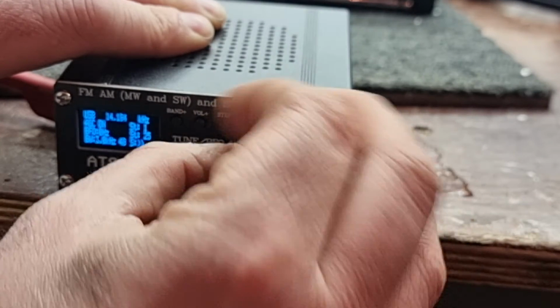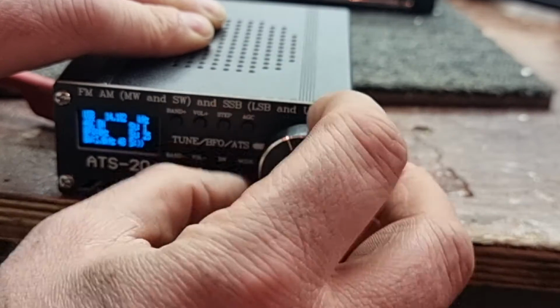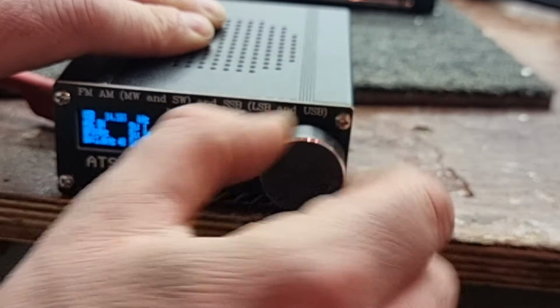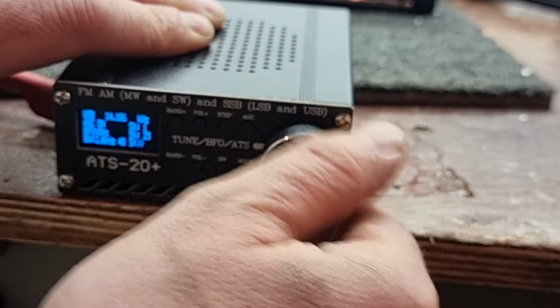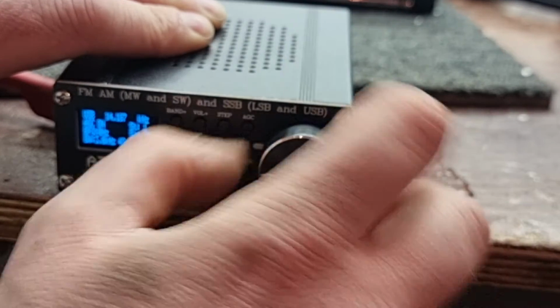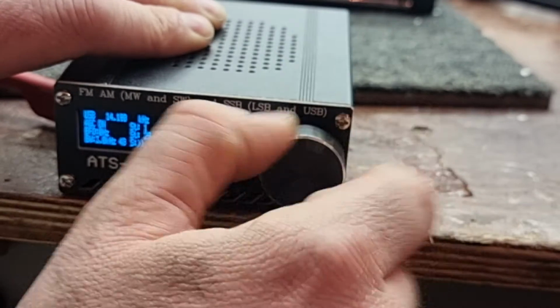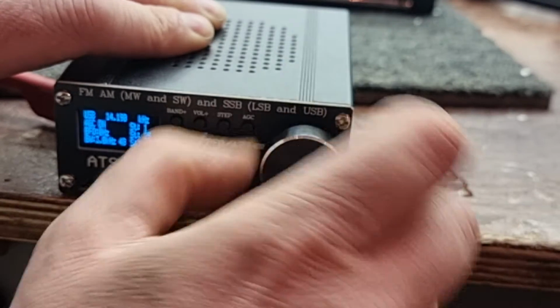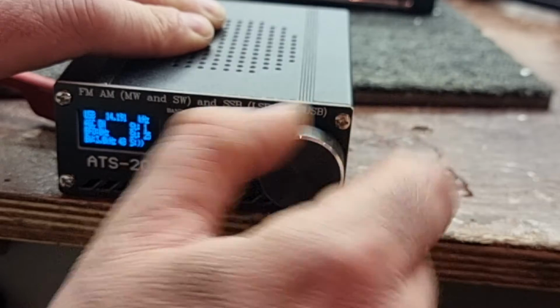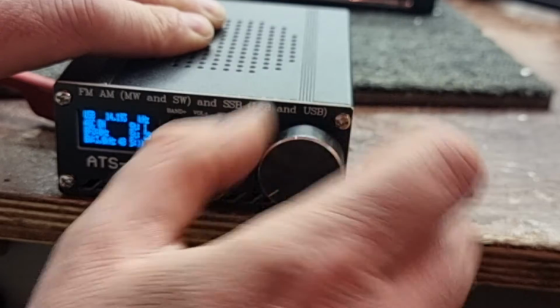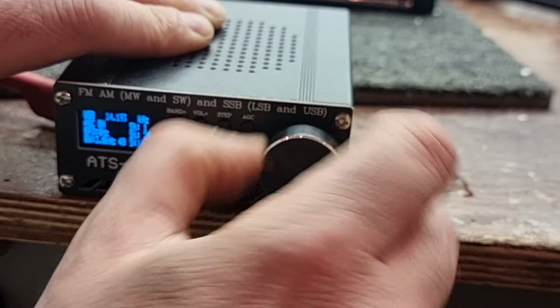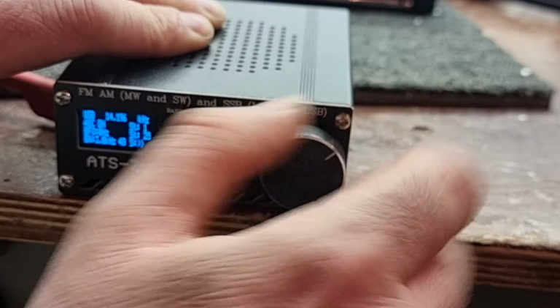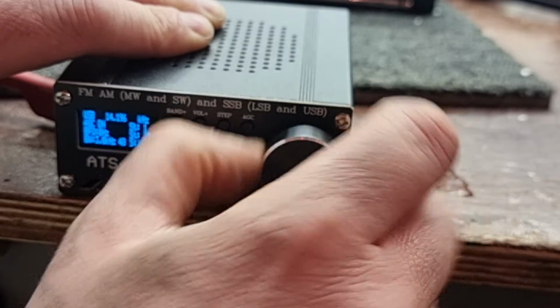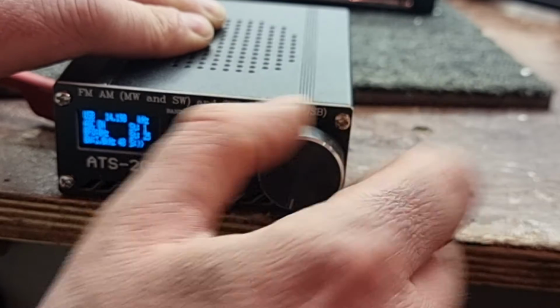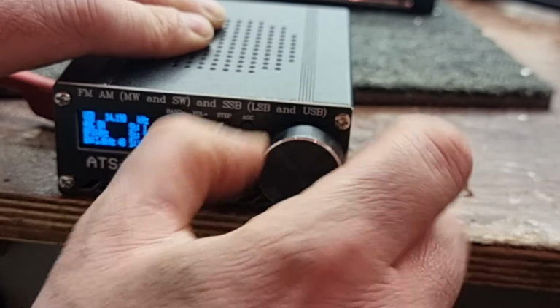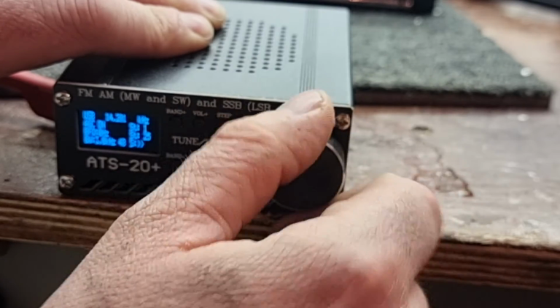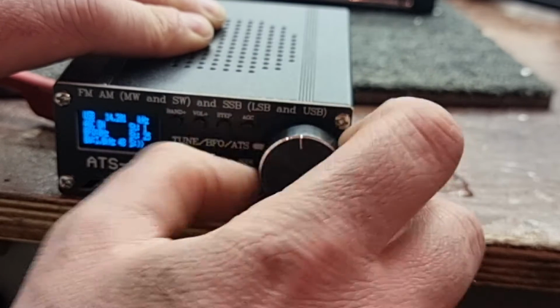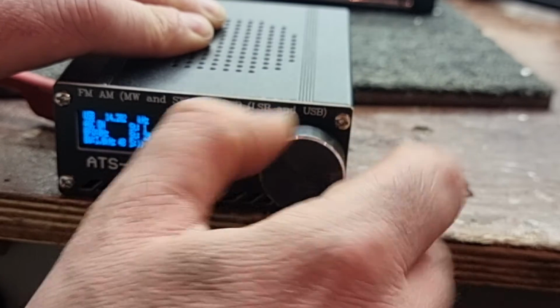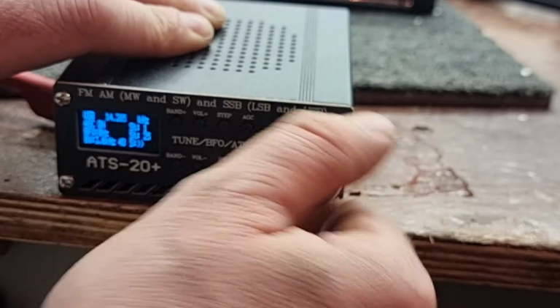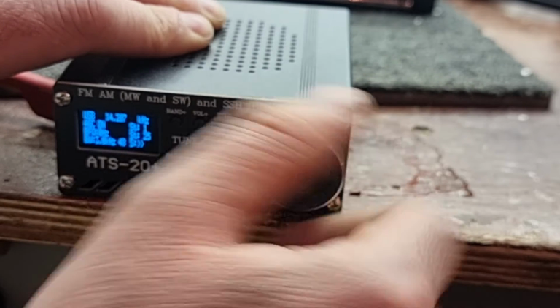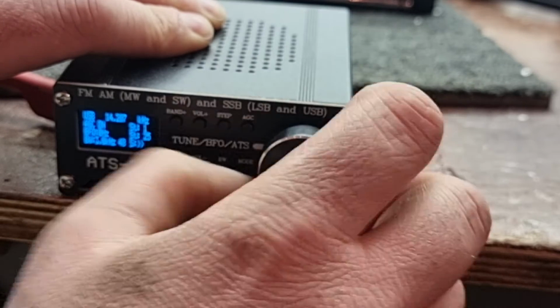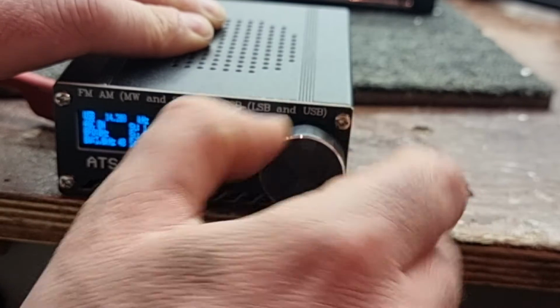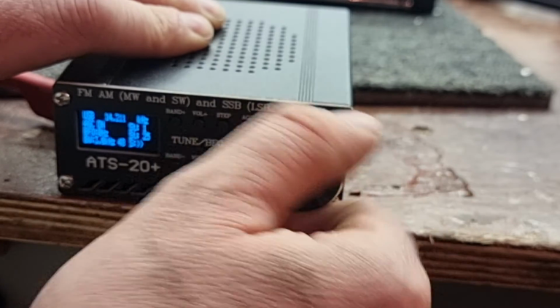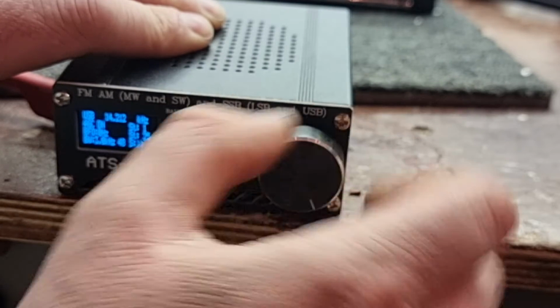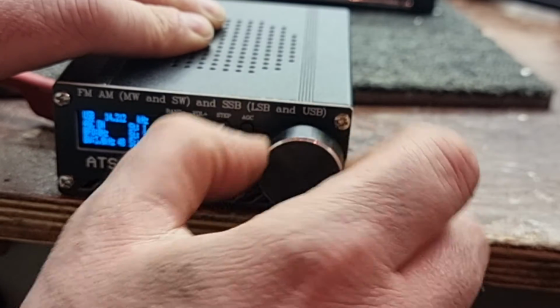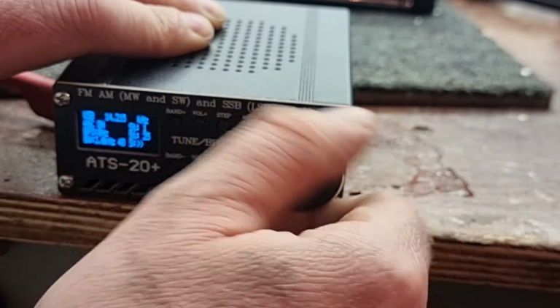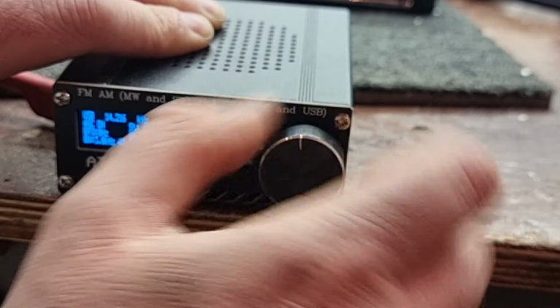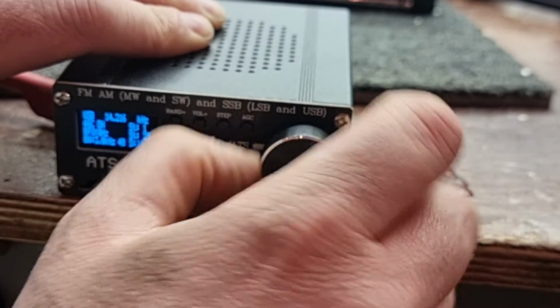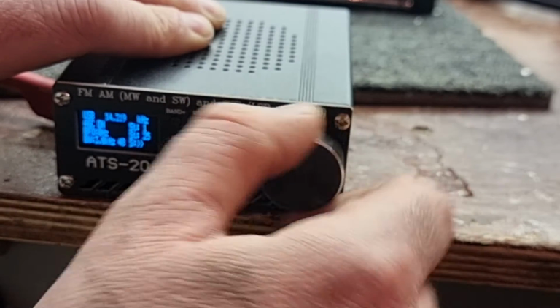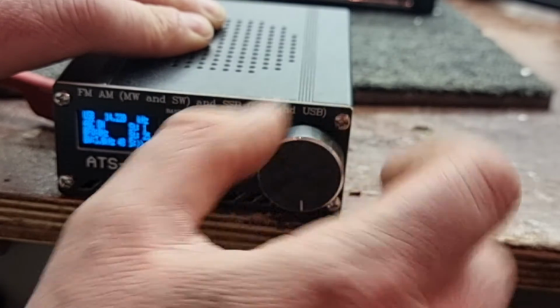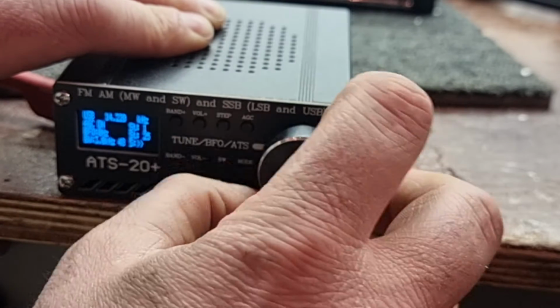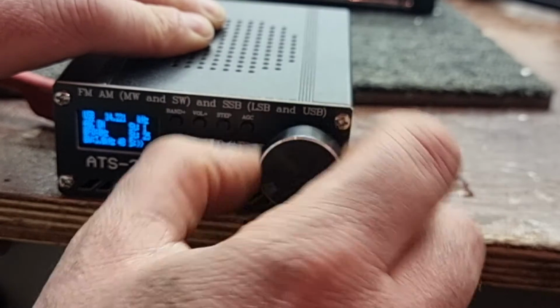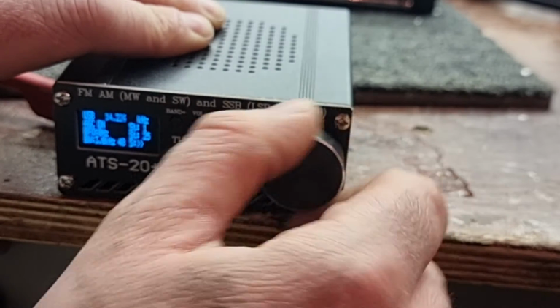We're going to try and see if we can get anything on the 20 metre amateur band — probably not at this time of night.